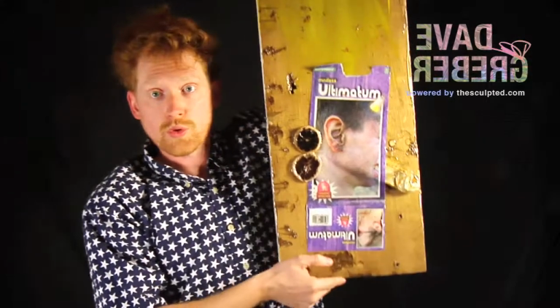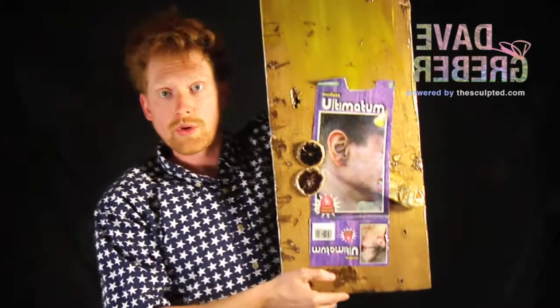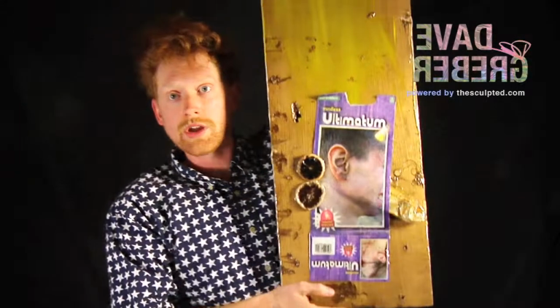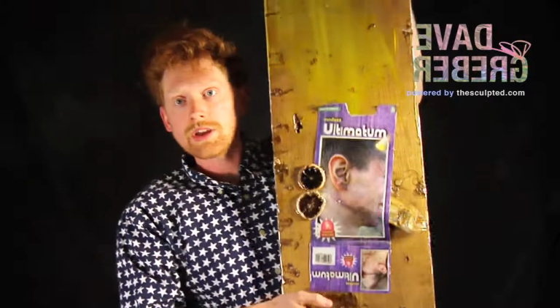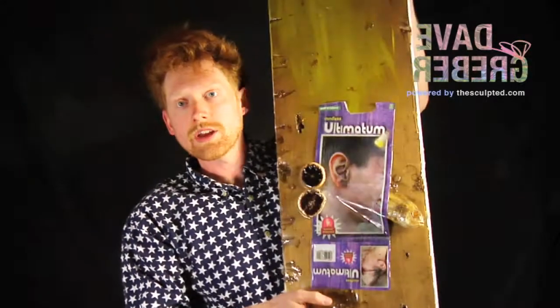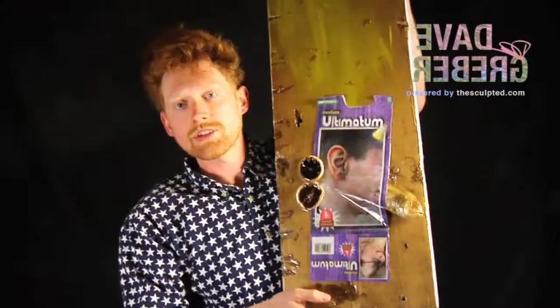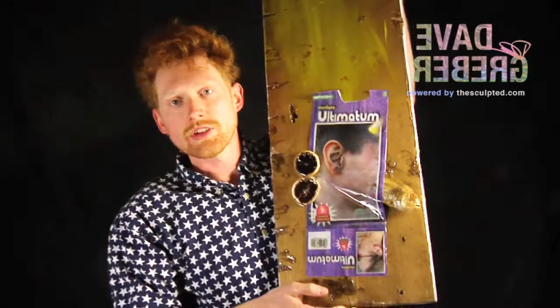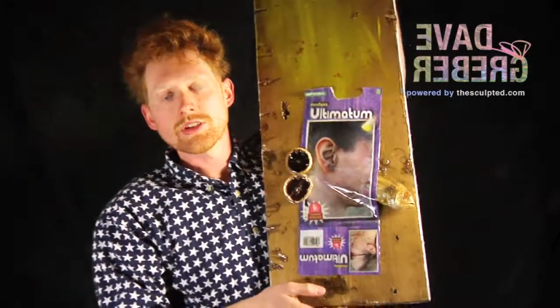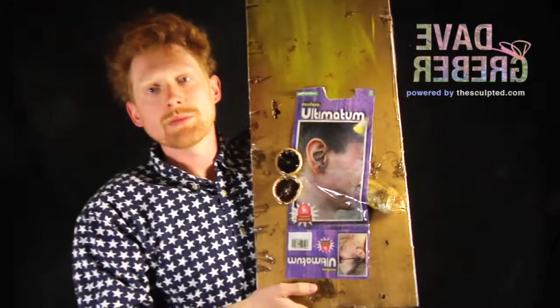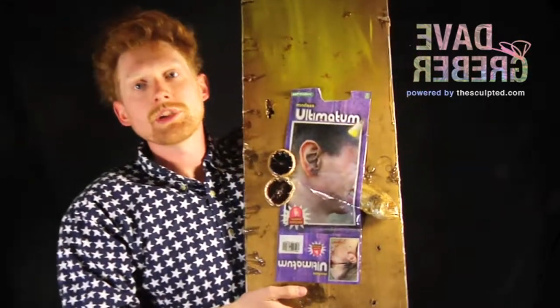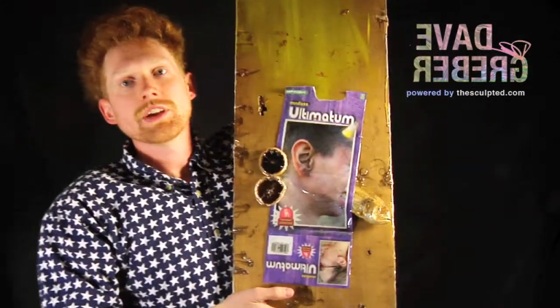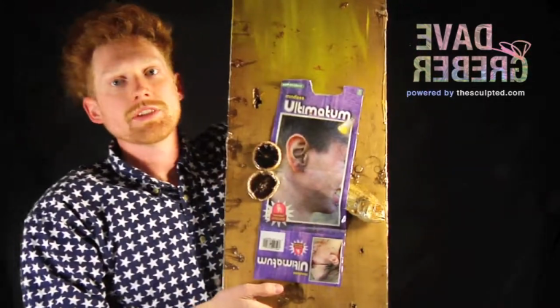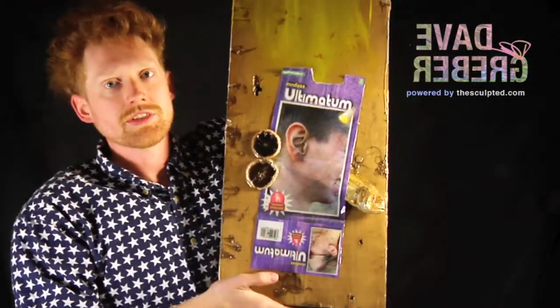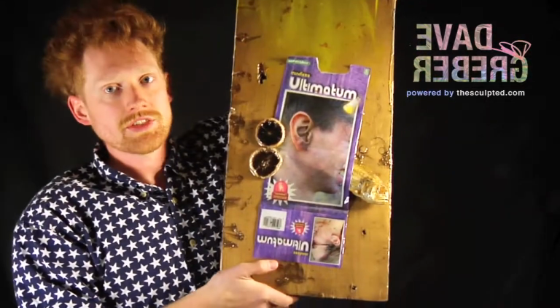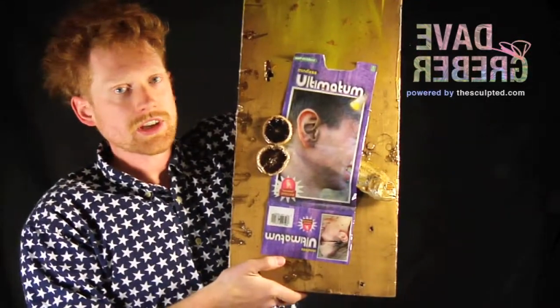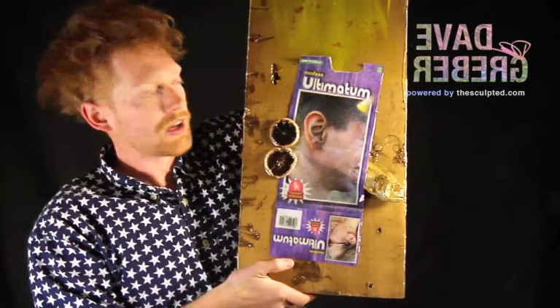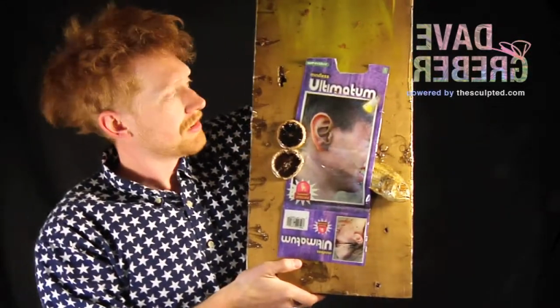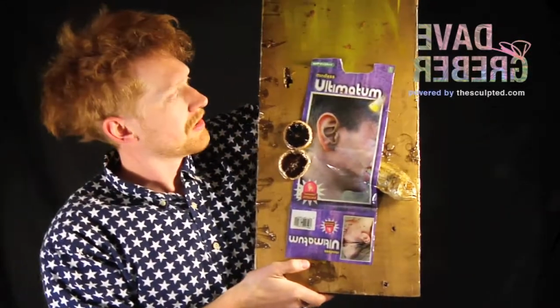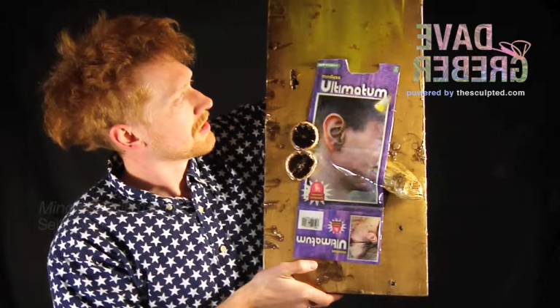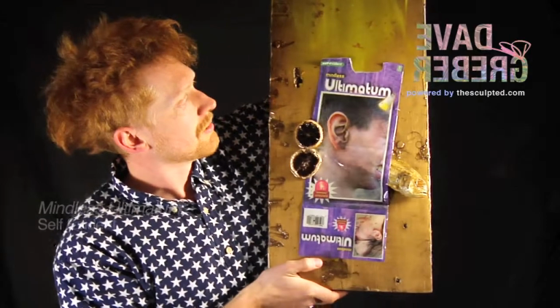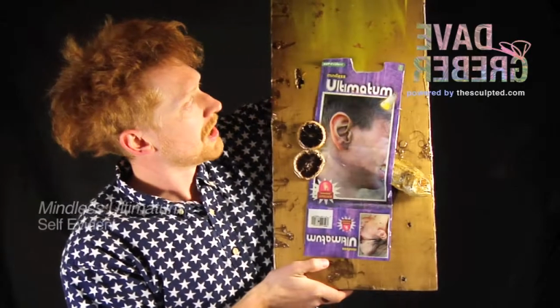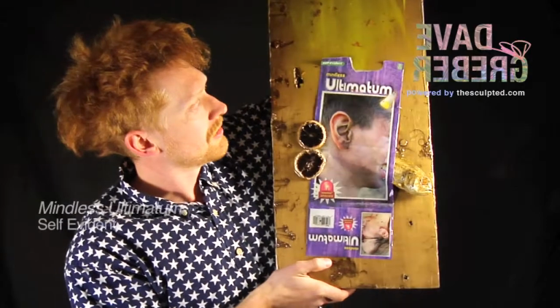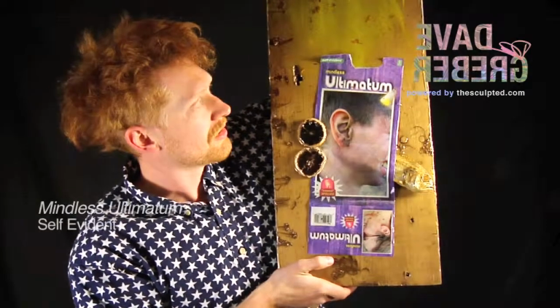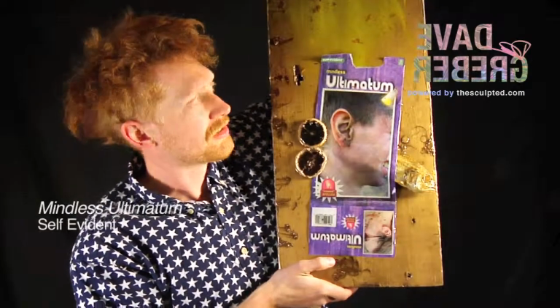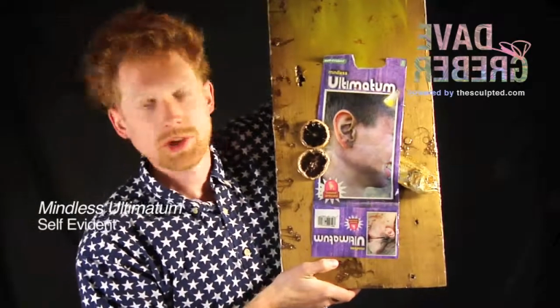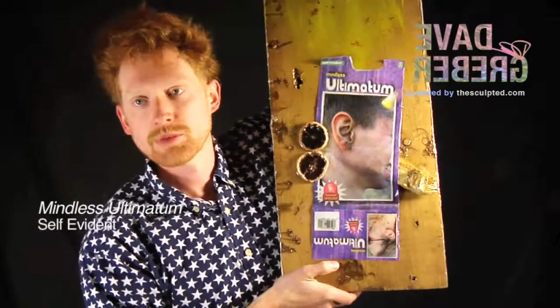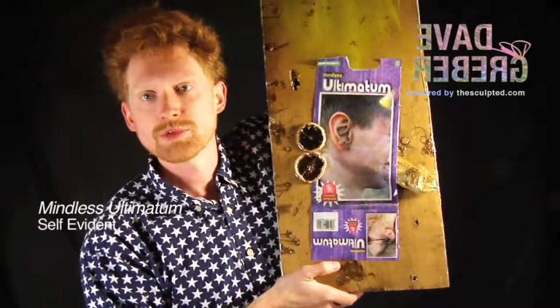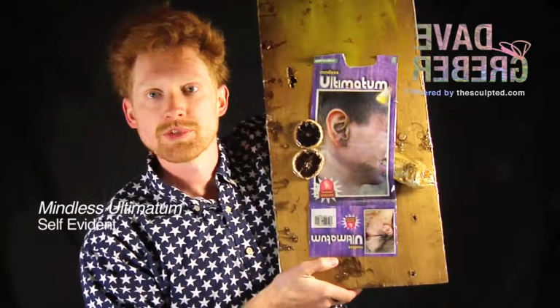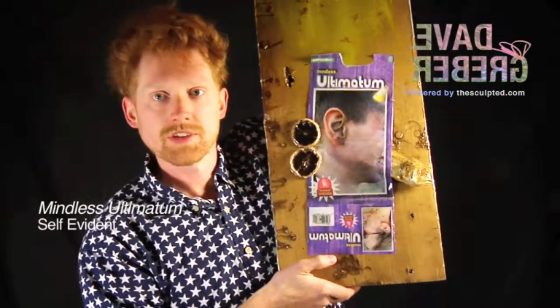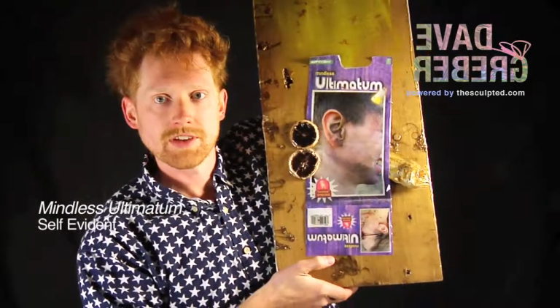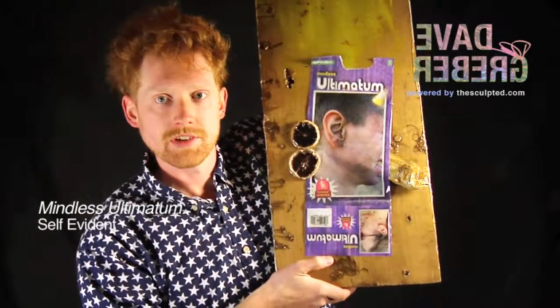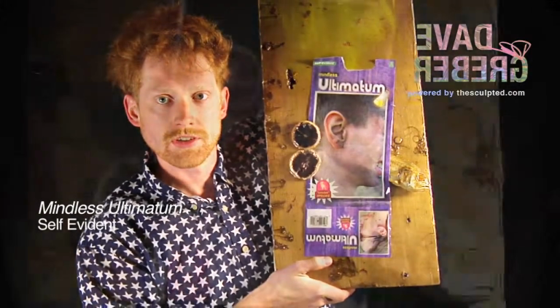Hey, how's it going? I'm Dave. Let's check out the Mindless Alternatum from Self-Evidence.